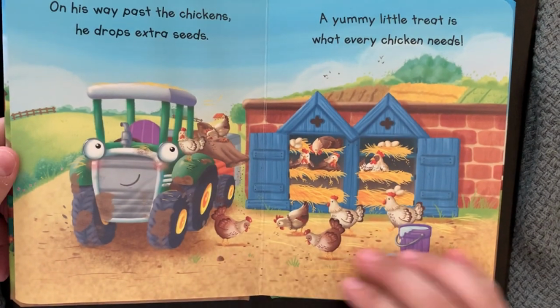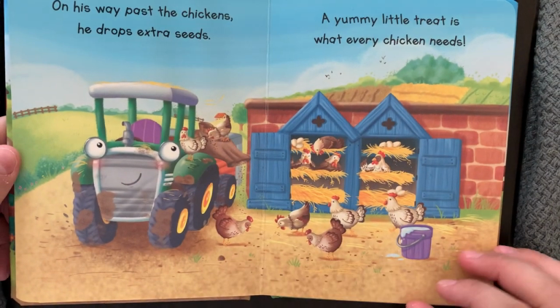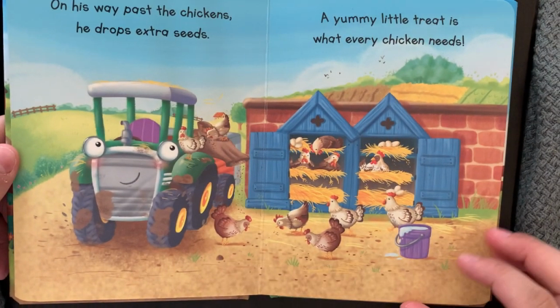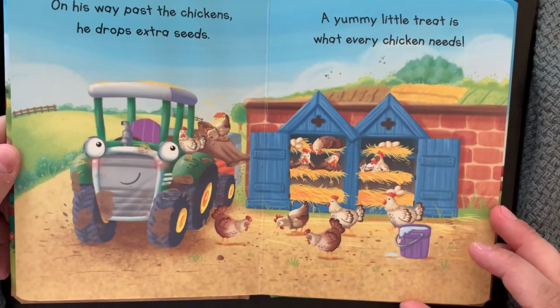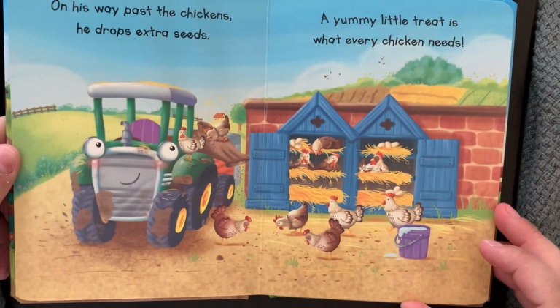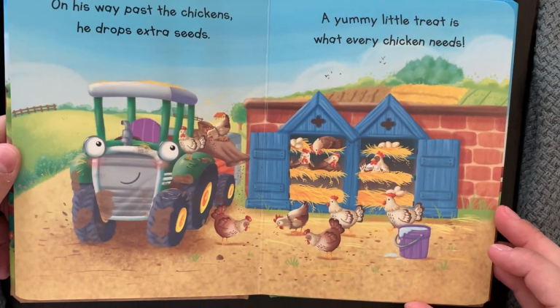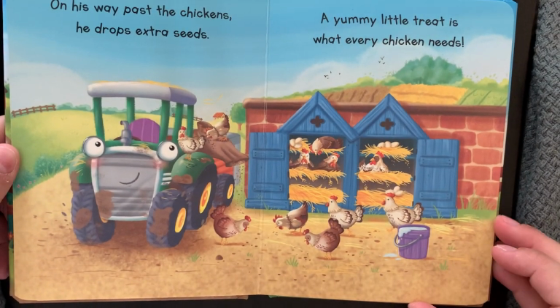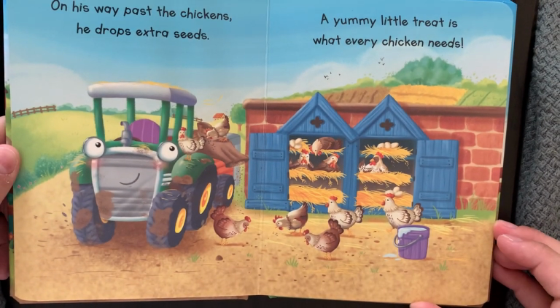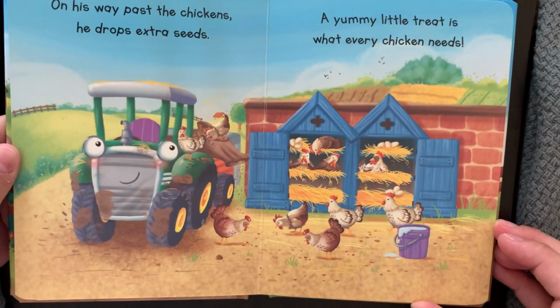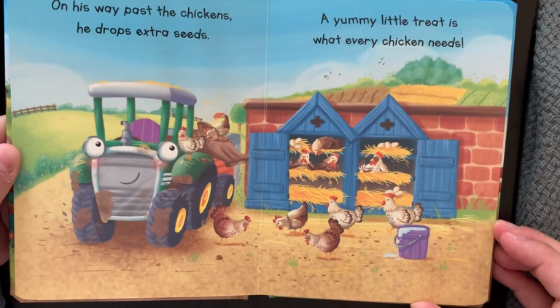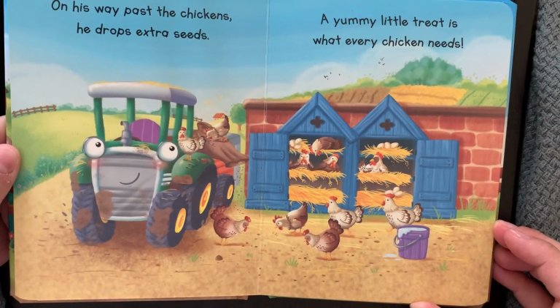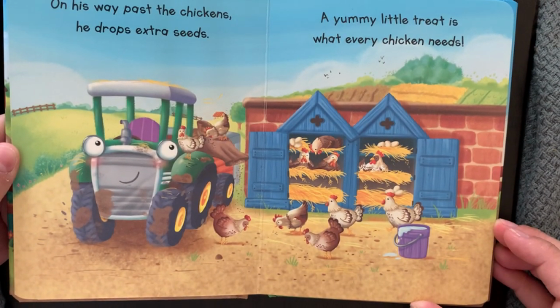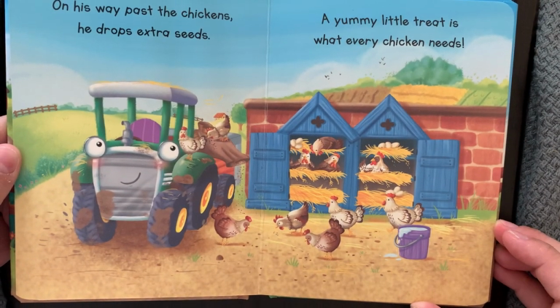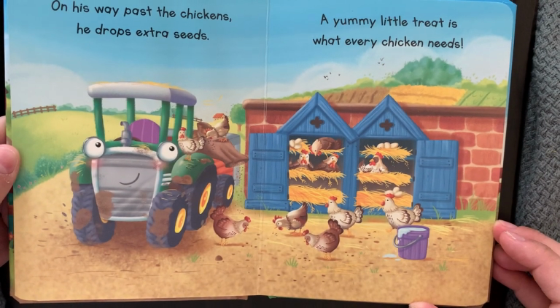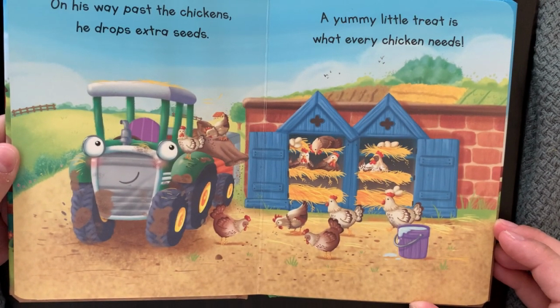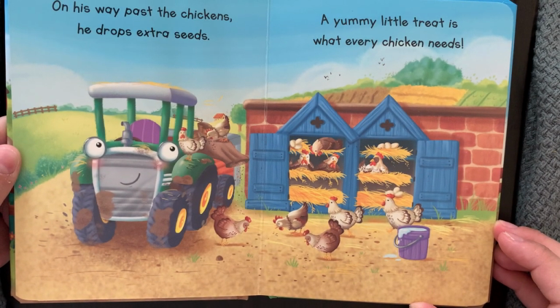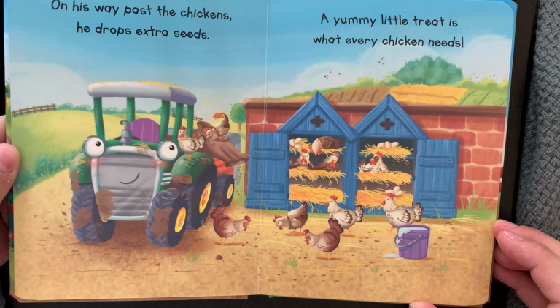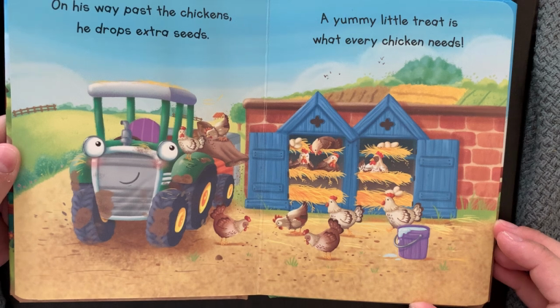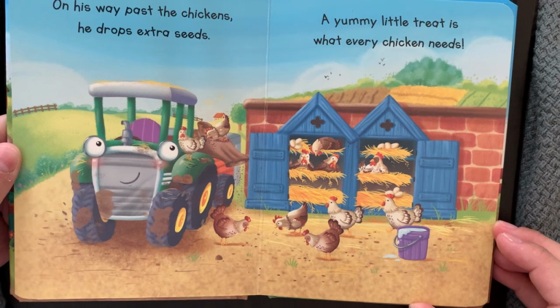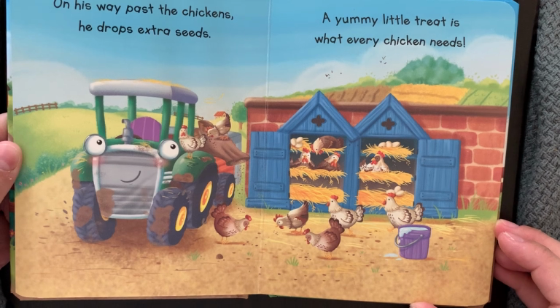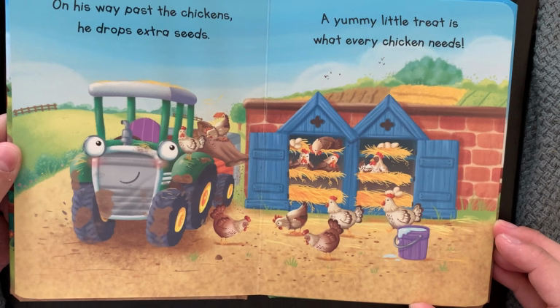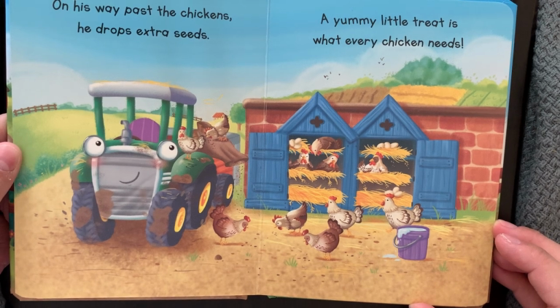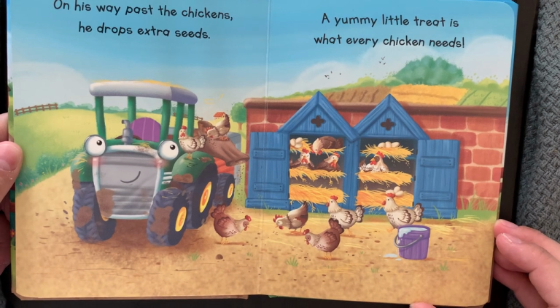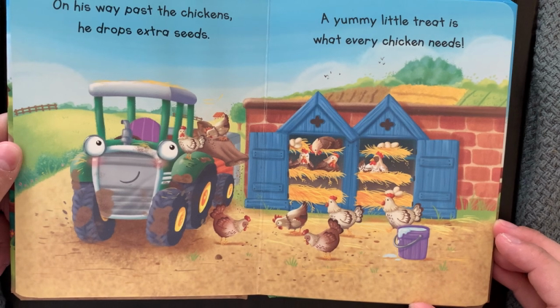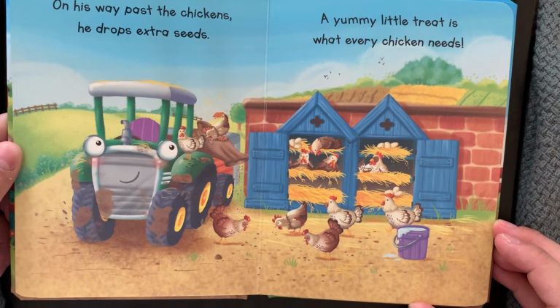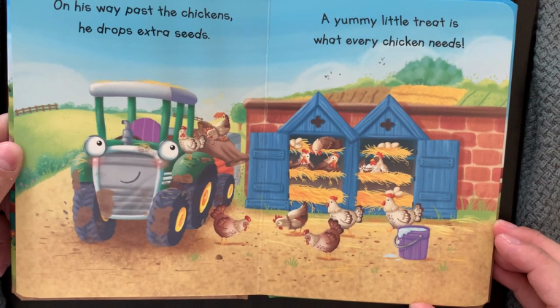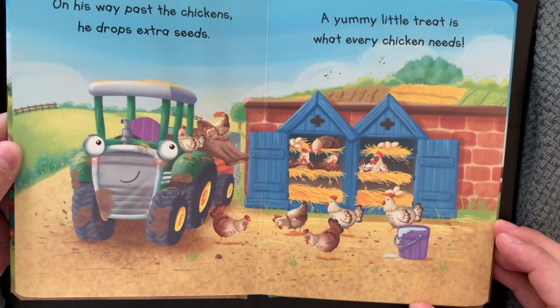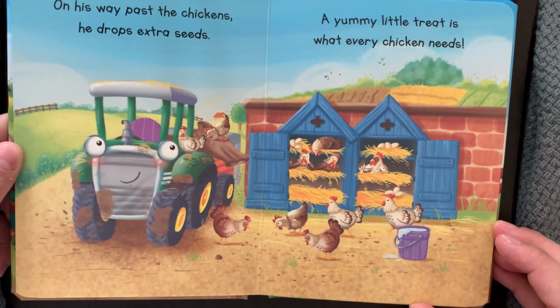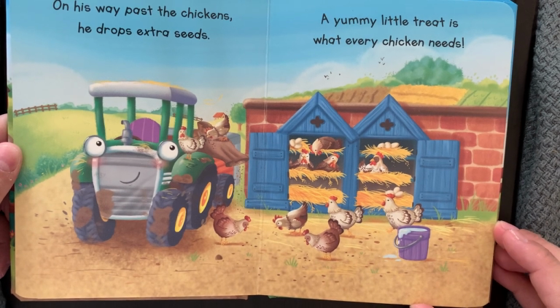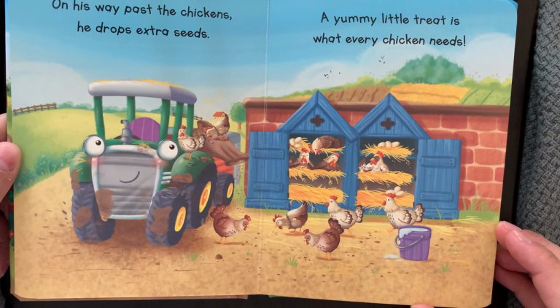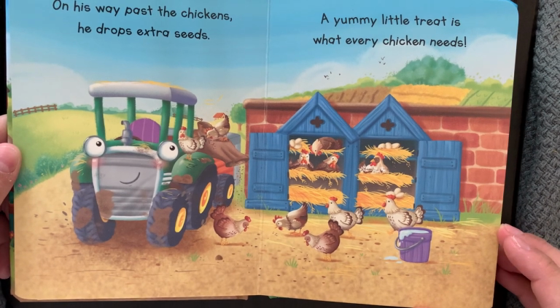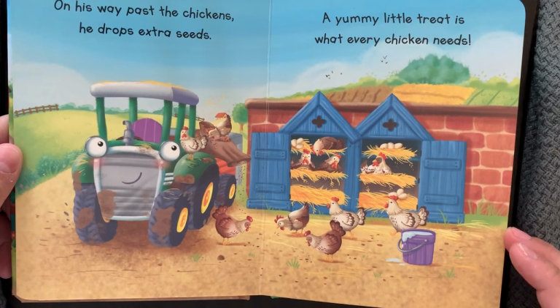On his way past the chickens, he drops extra seeds. A yummy little treat is what every chicken needs.